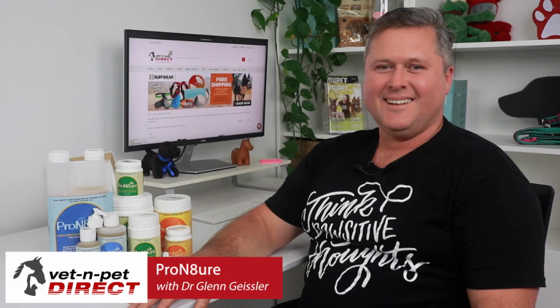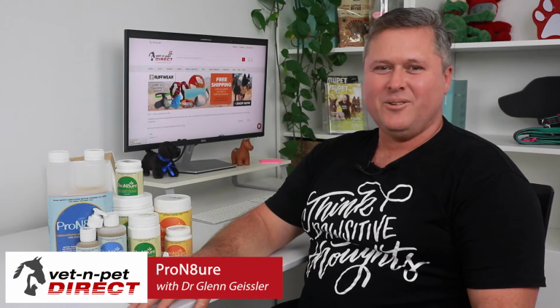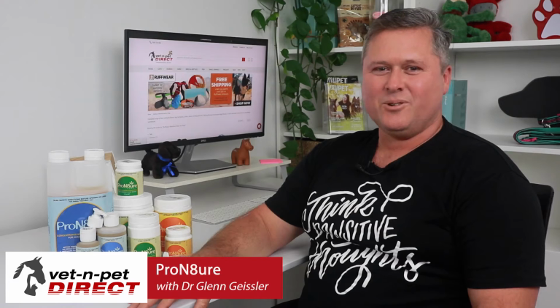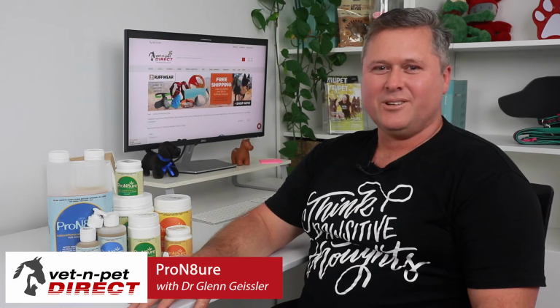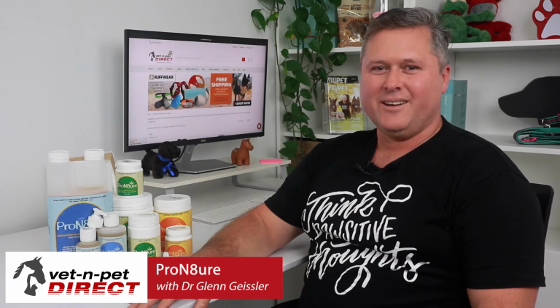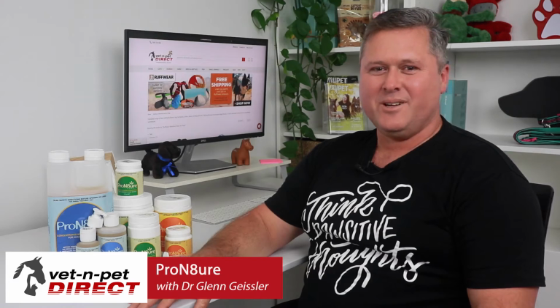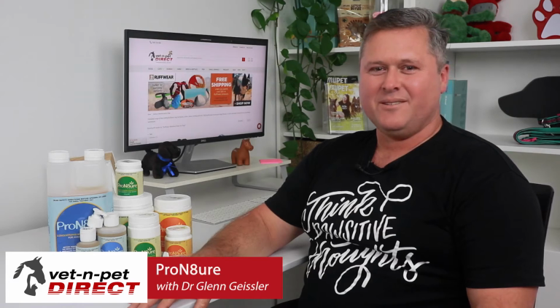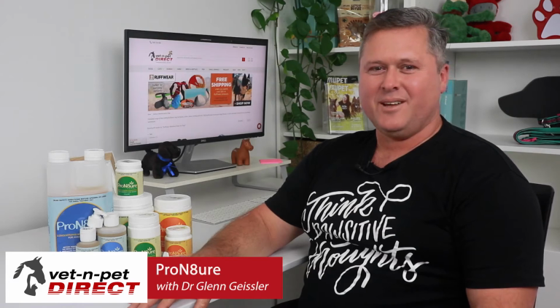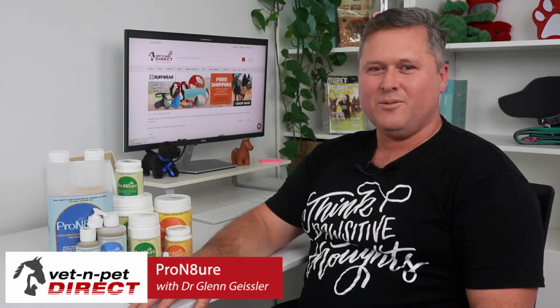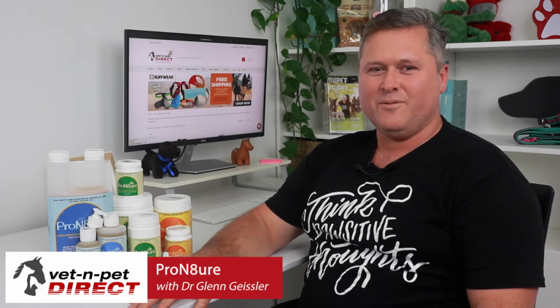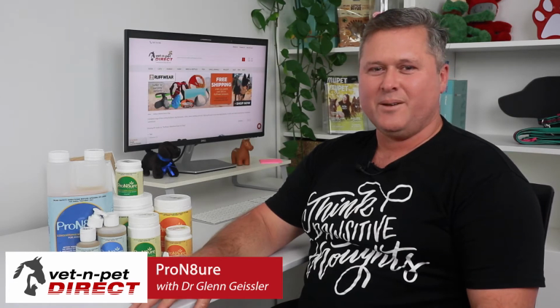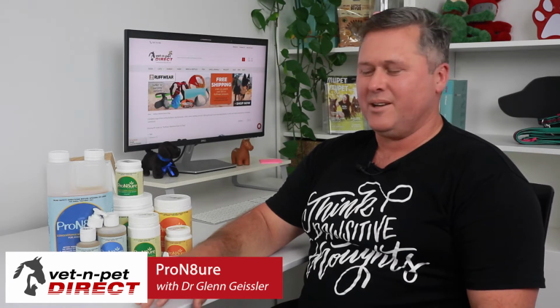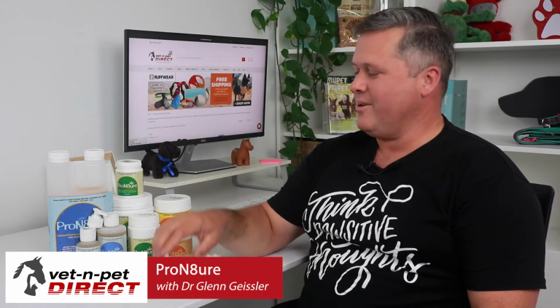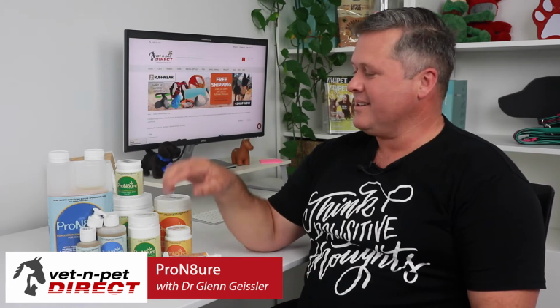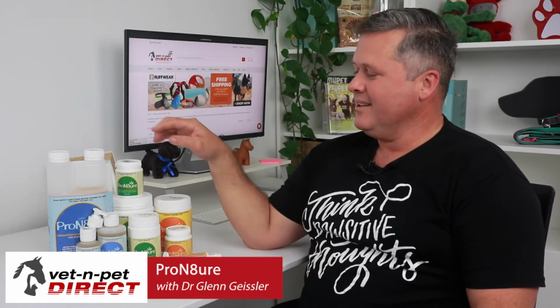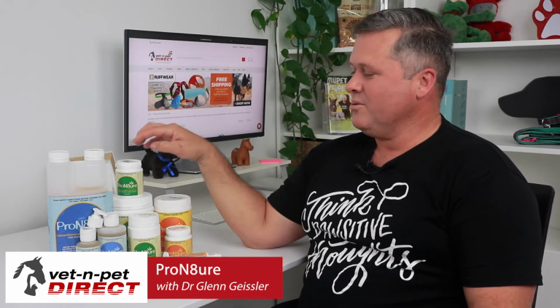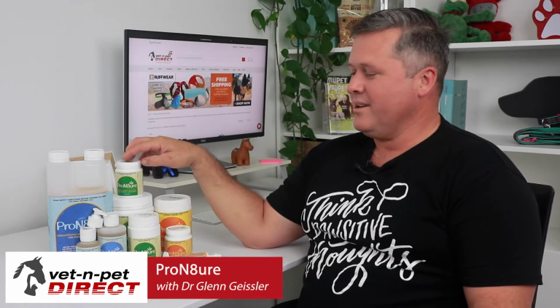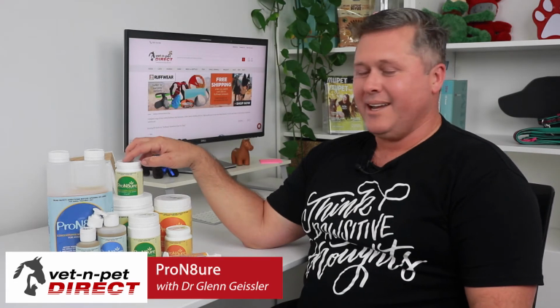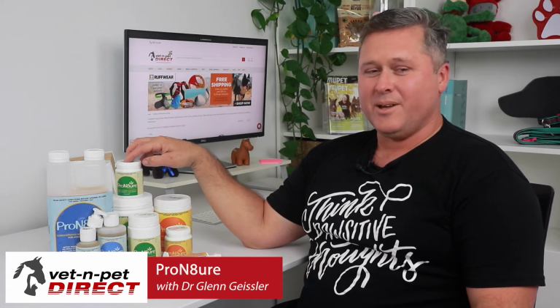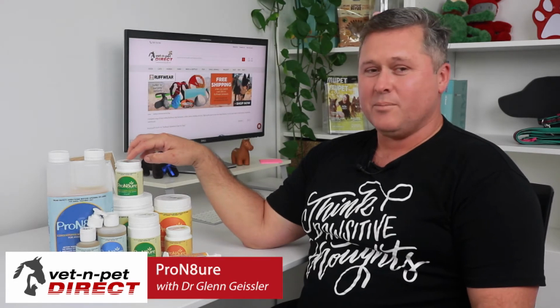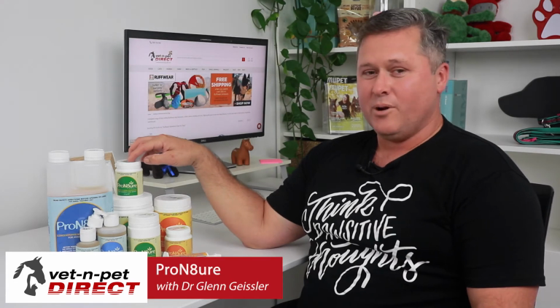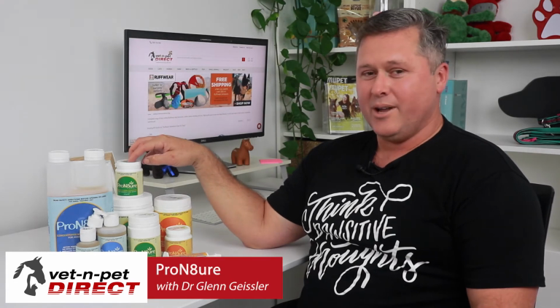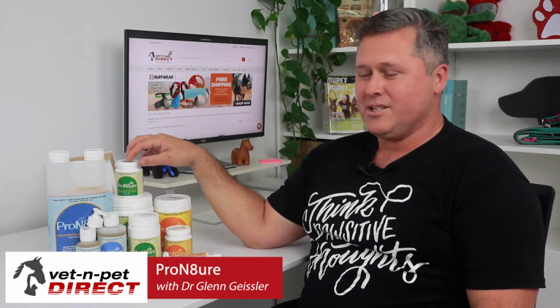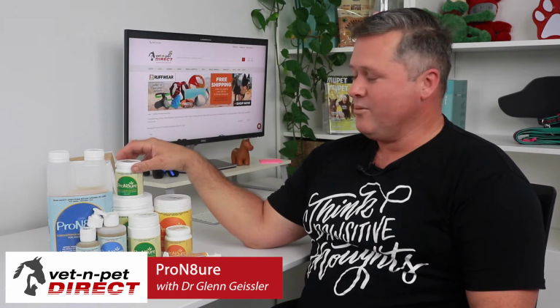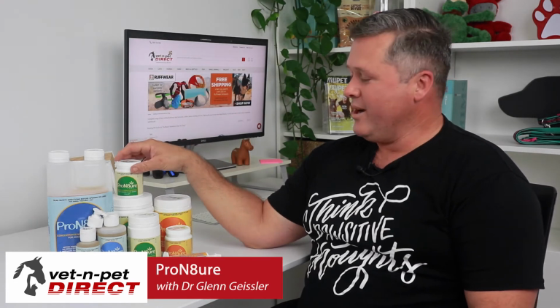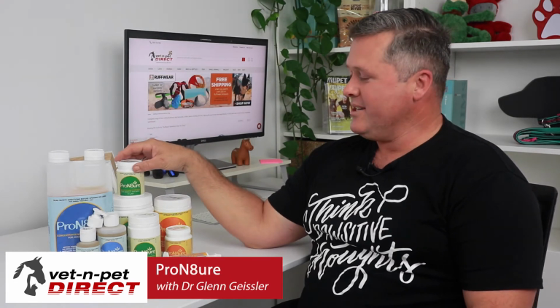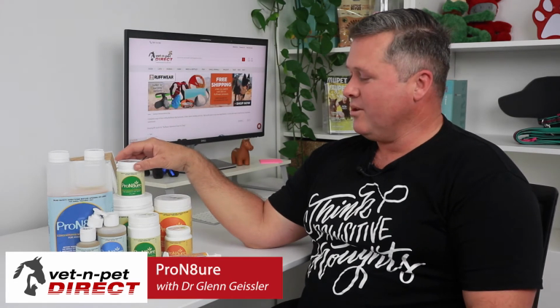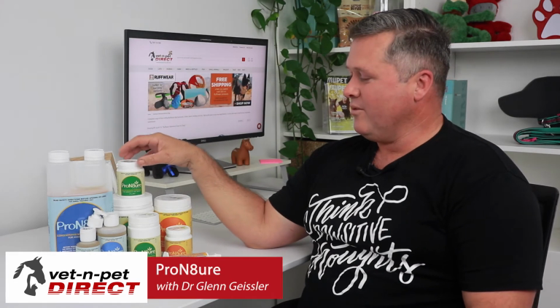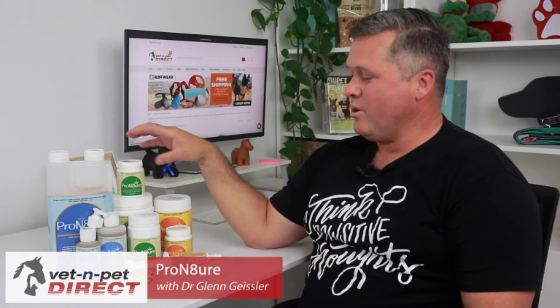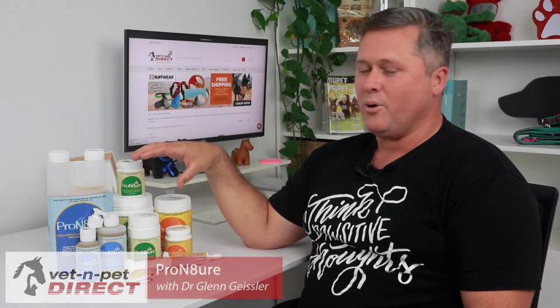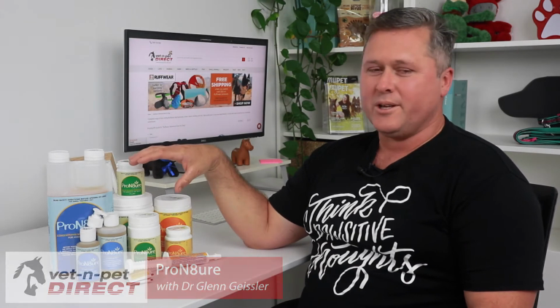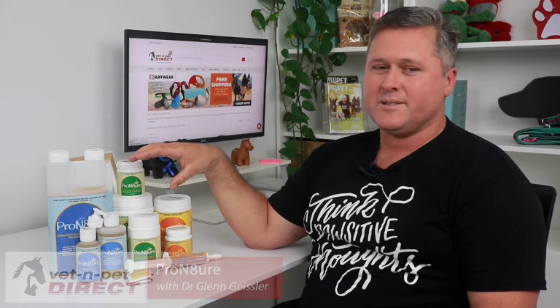Hello, Dr. Glenn, resident vet for Vet and Pet Direct, talking today about the ProNature range of probiotics.